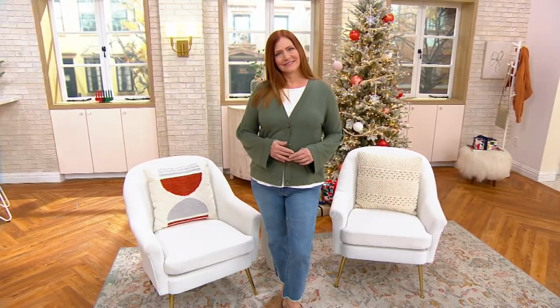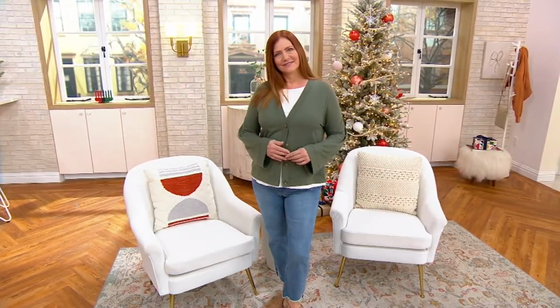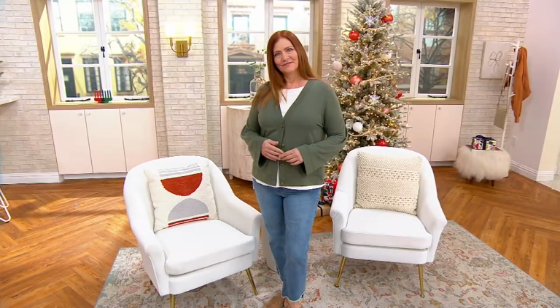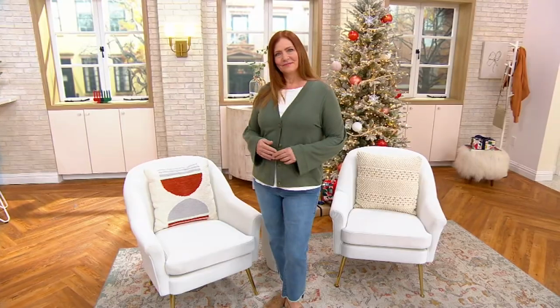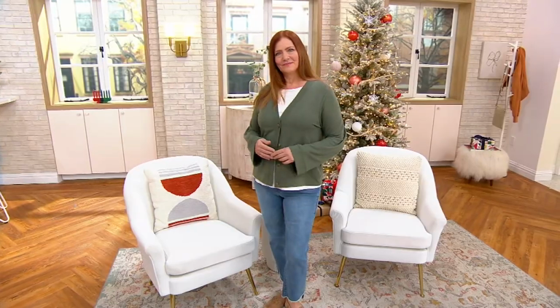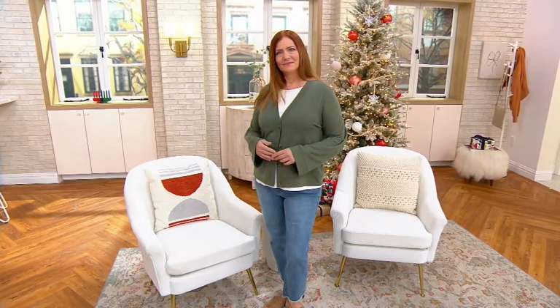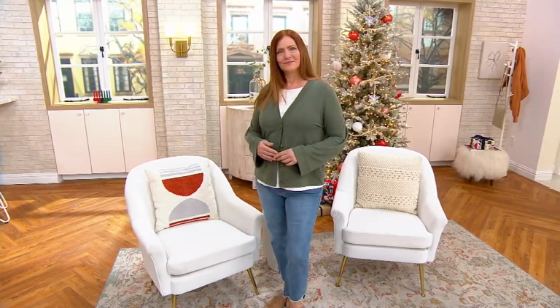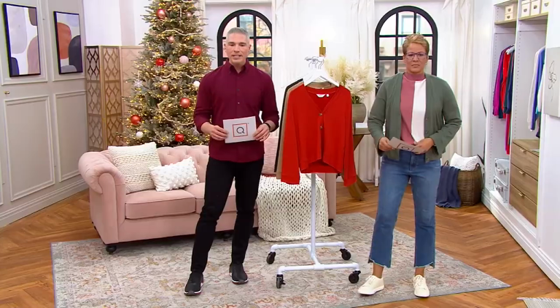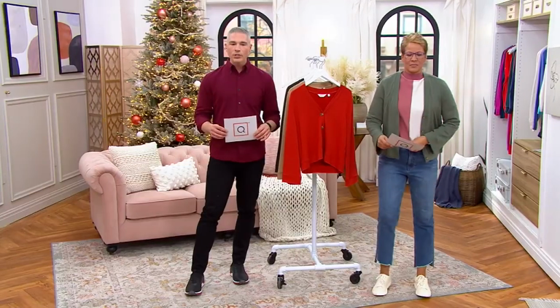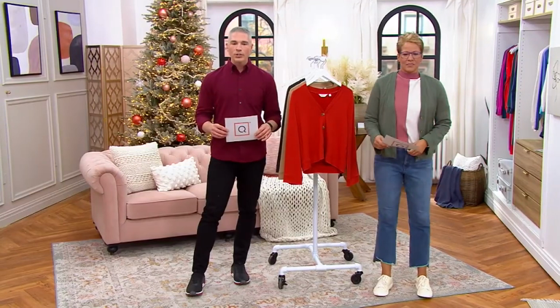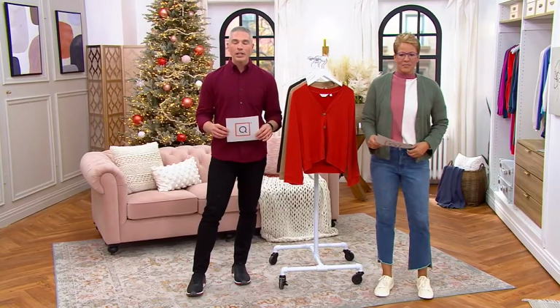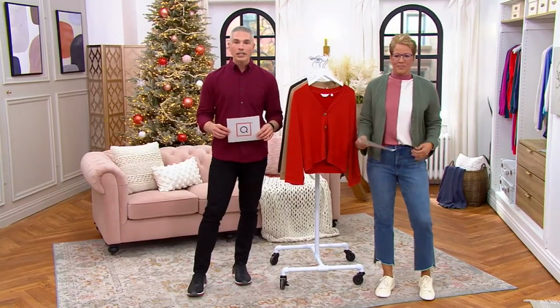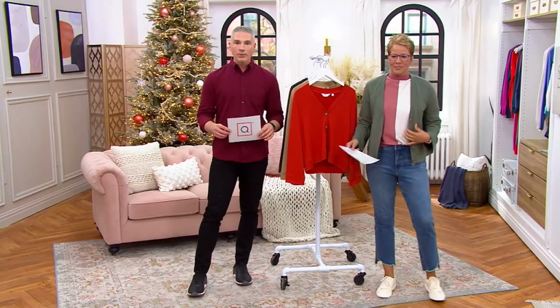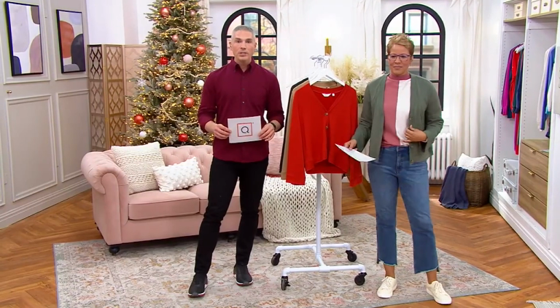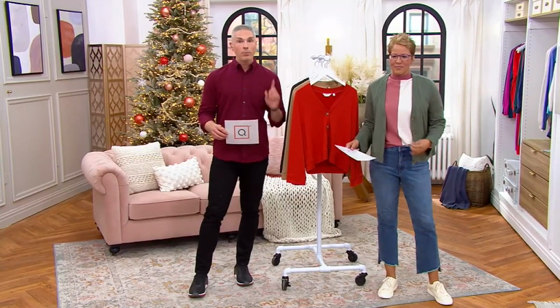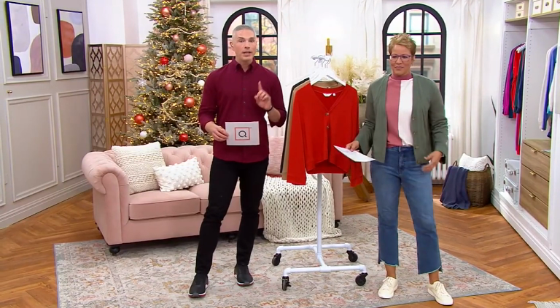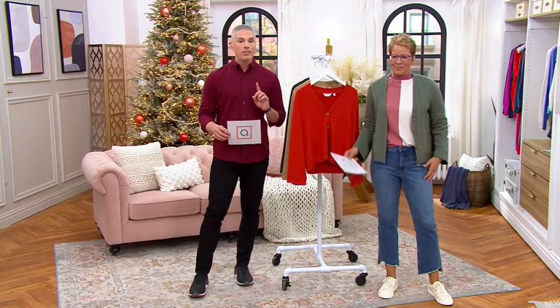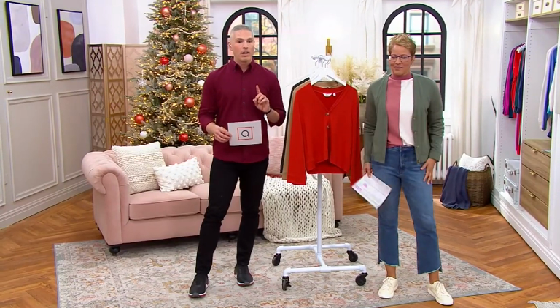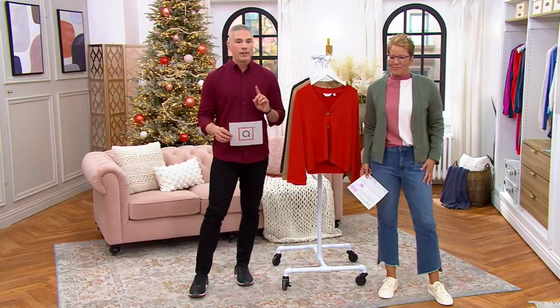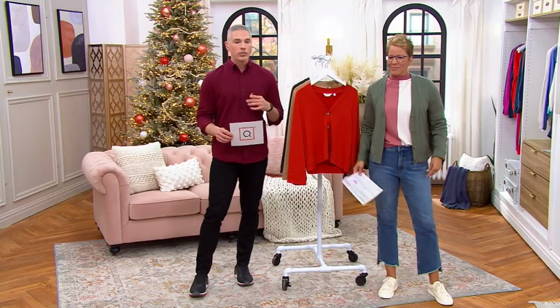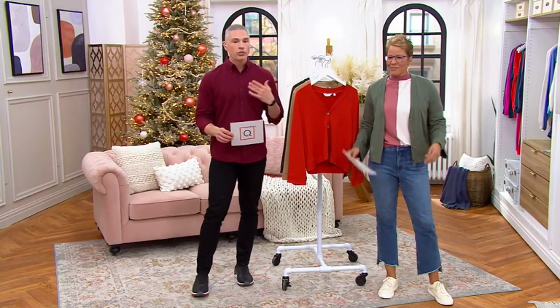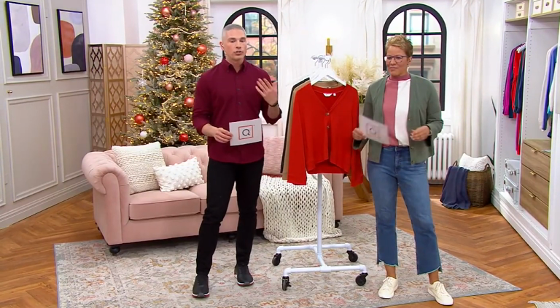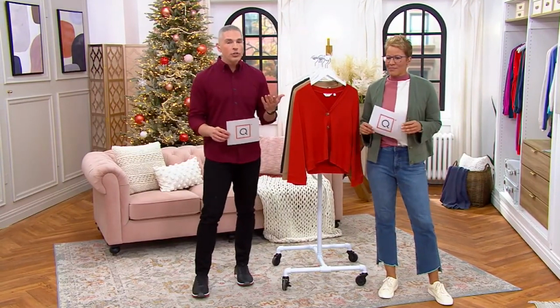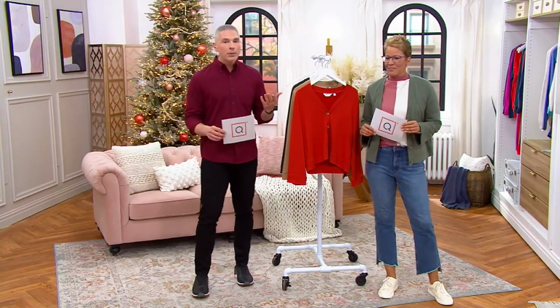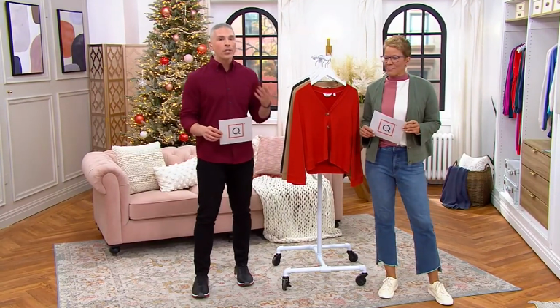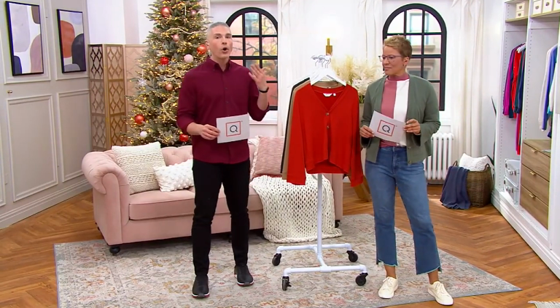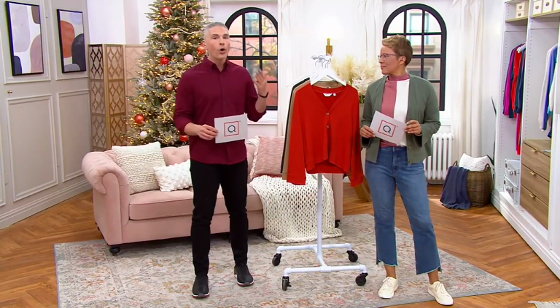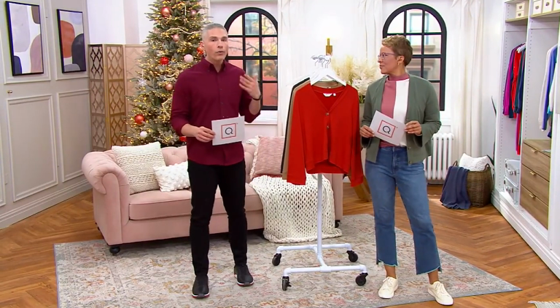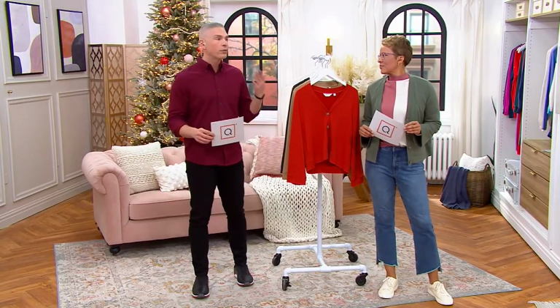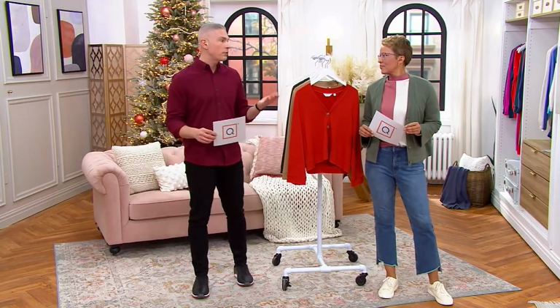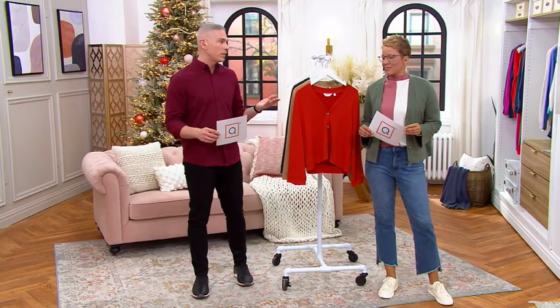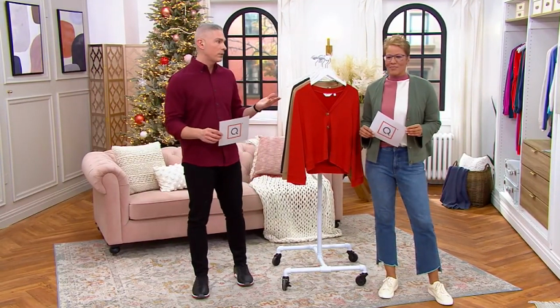$37.45 is your clearance price on this. Should be over $53.